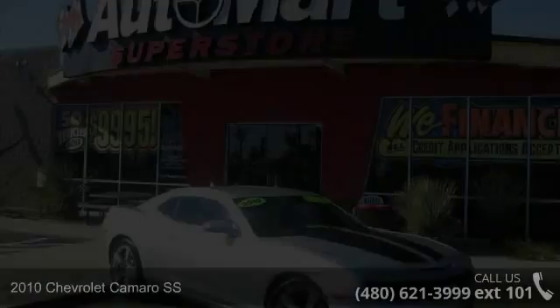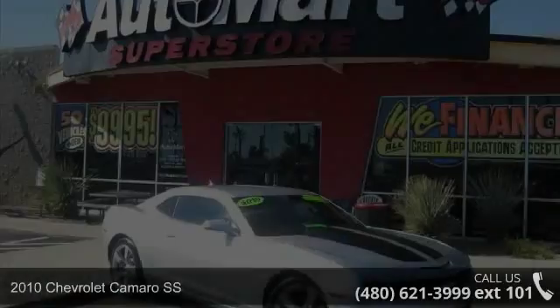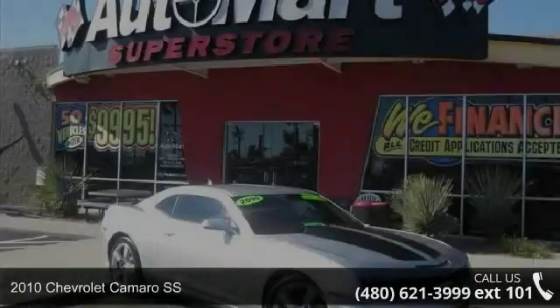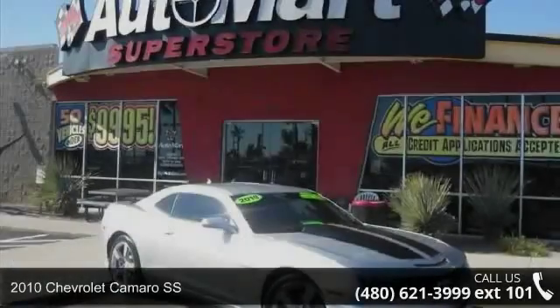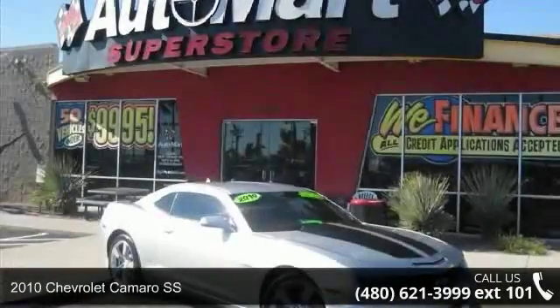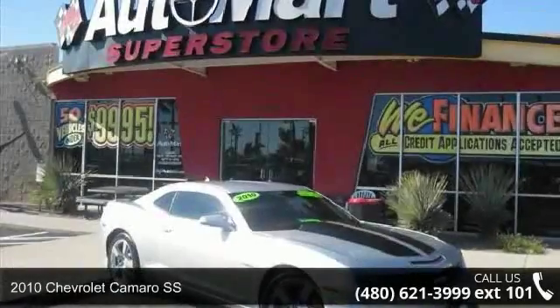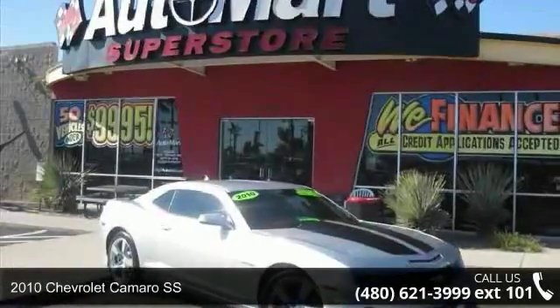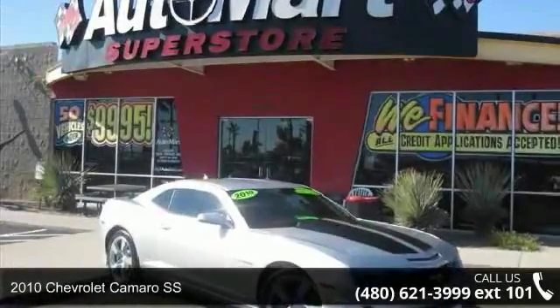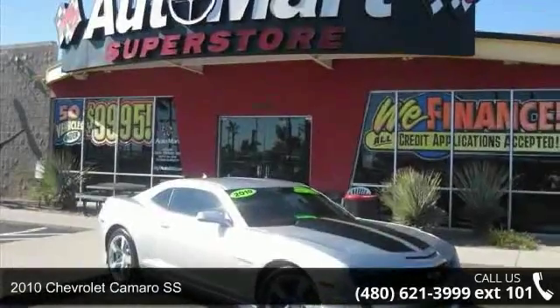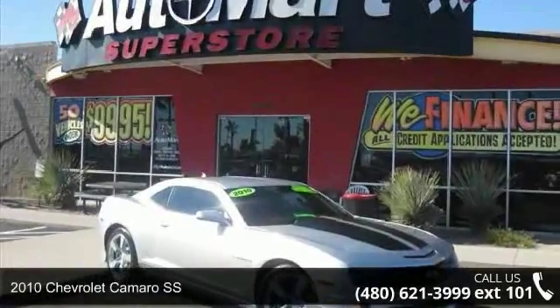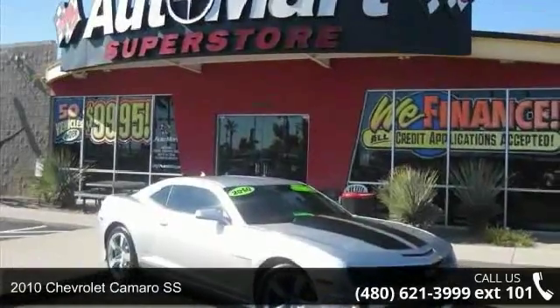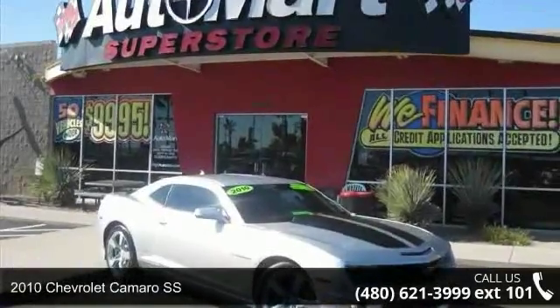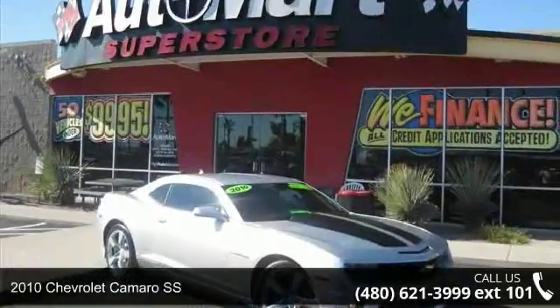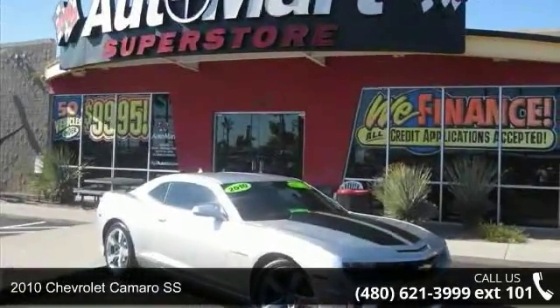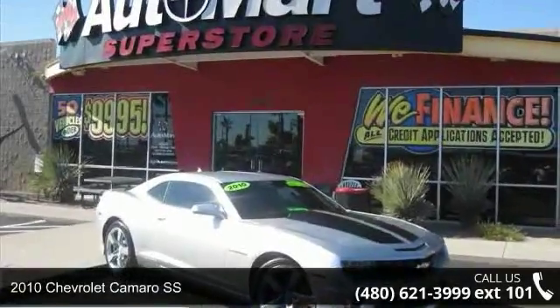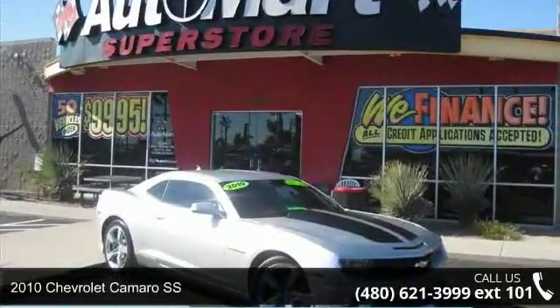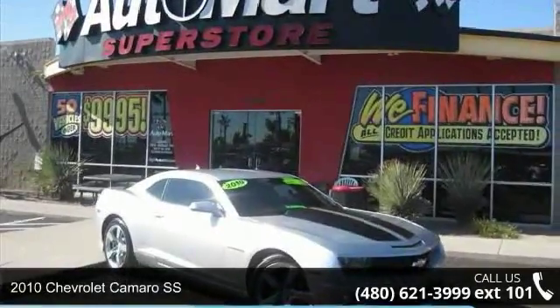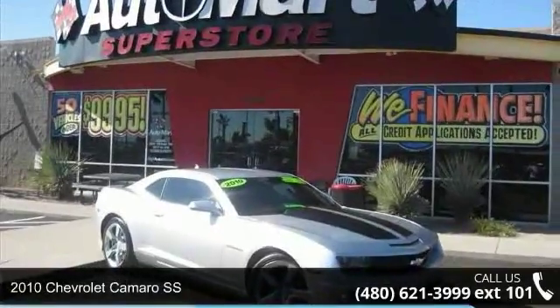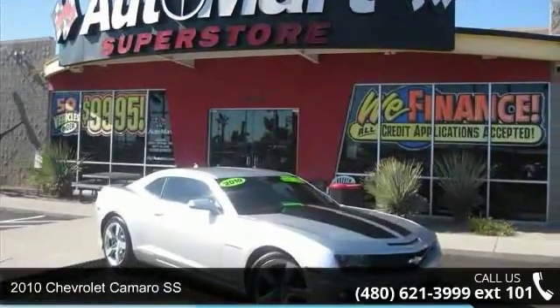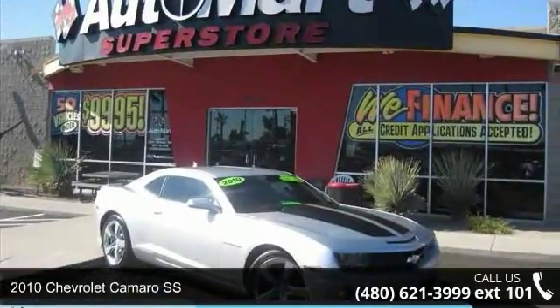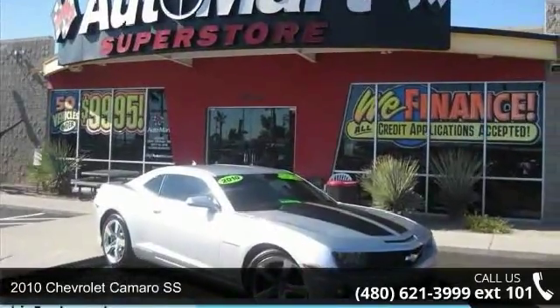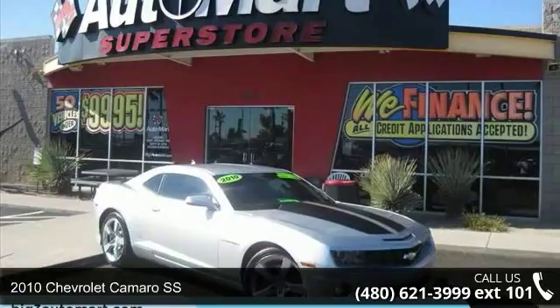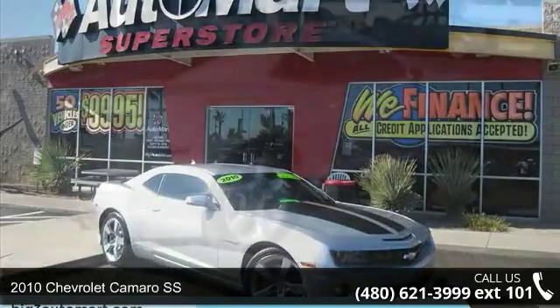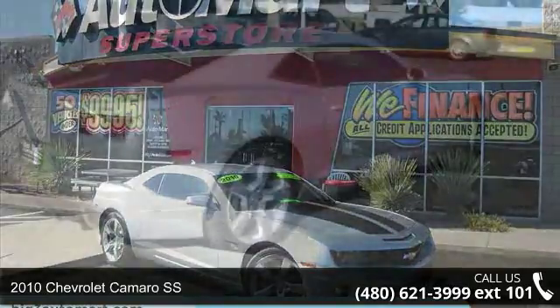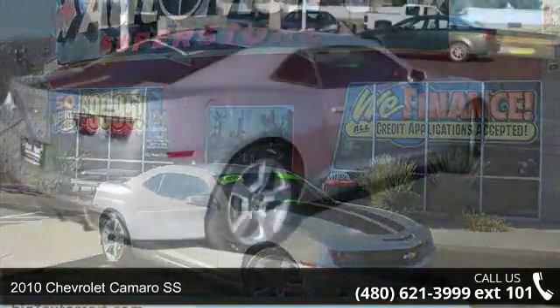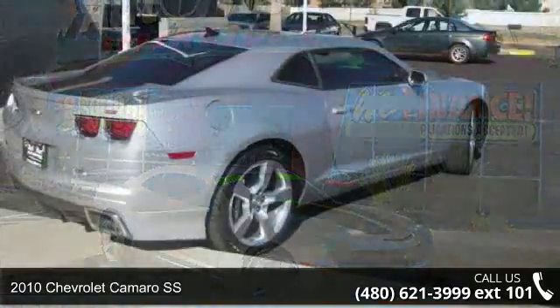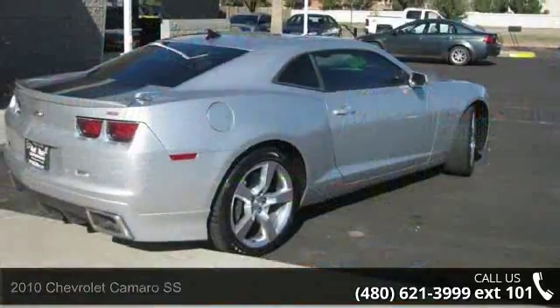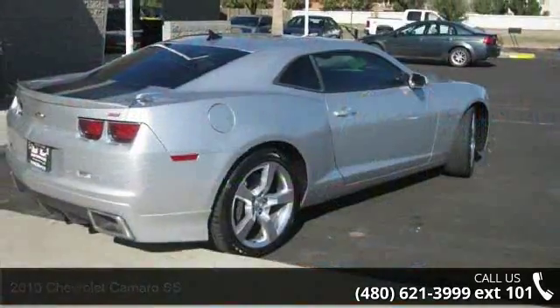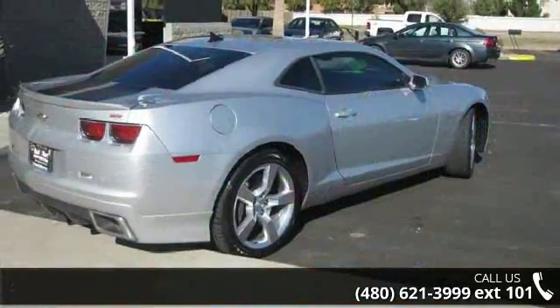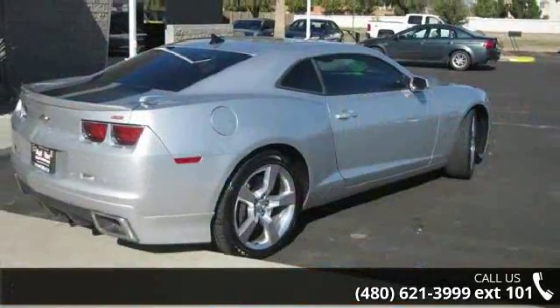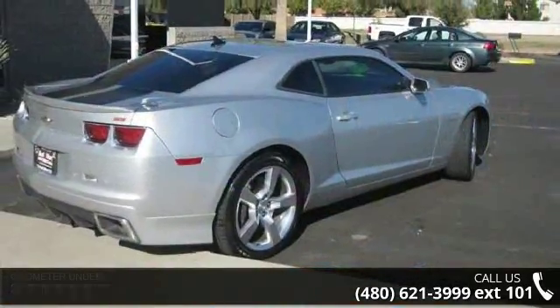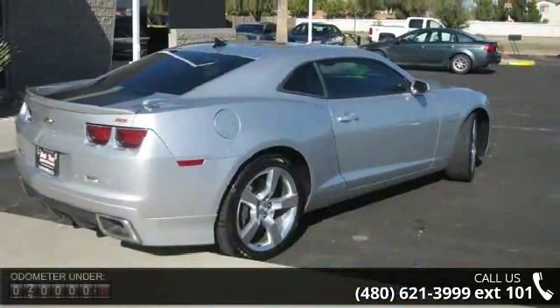Check out this 2010 Chevrolet Camaro SS. If you are looking for a first-rate auto, this one could be yours today.